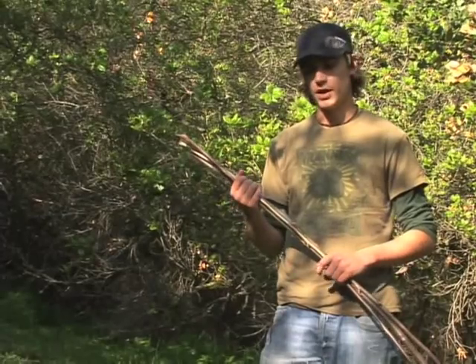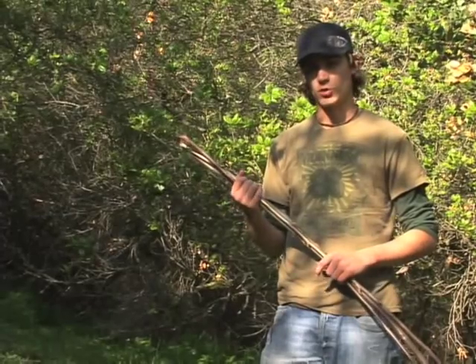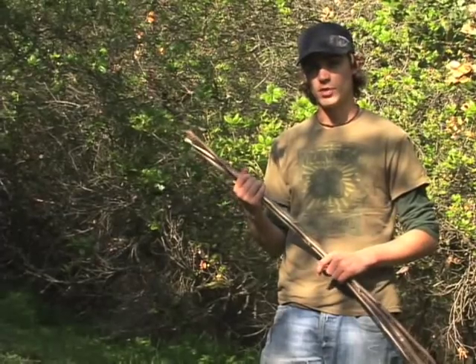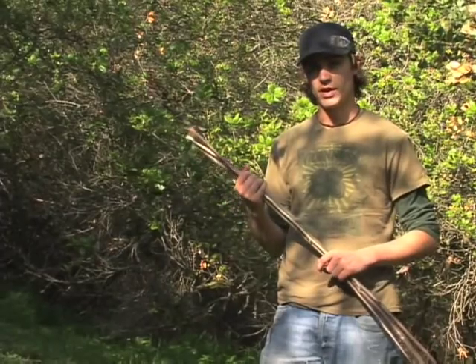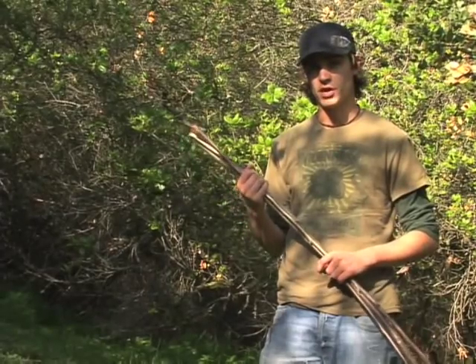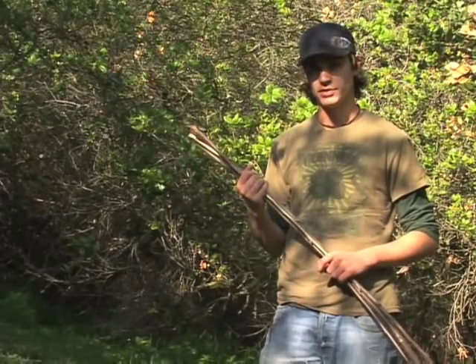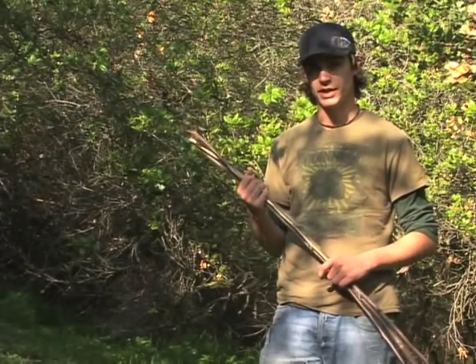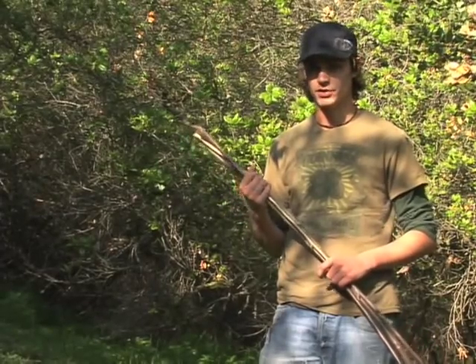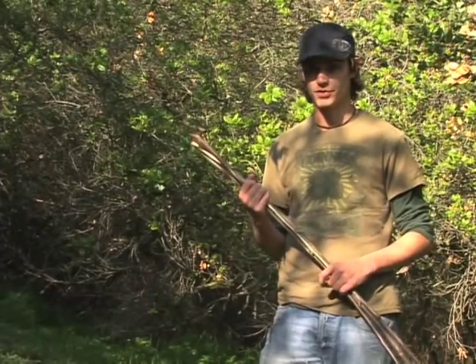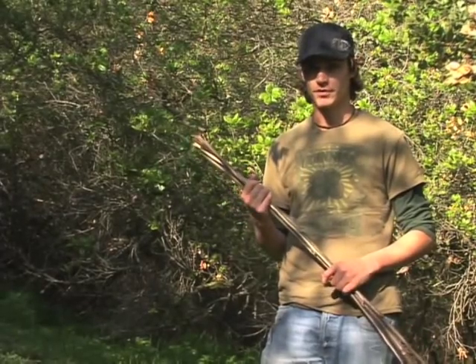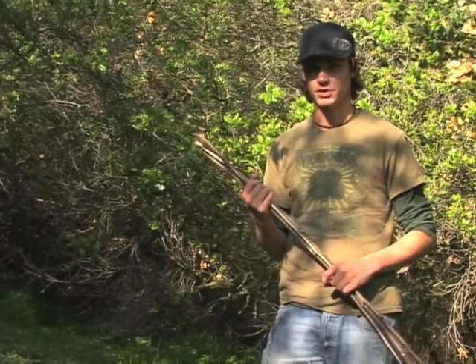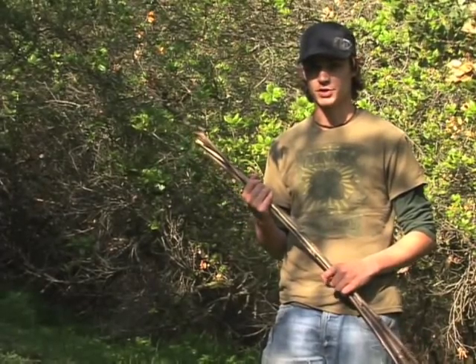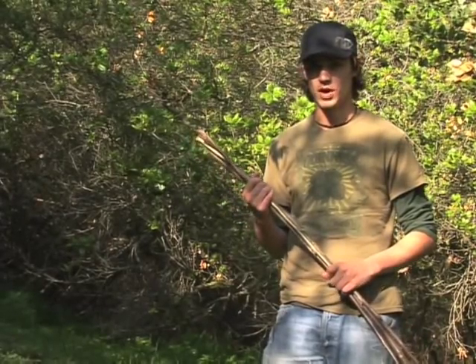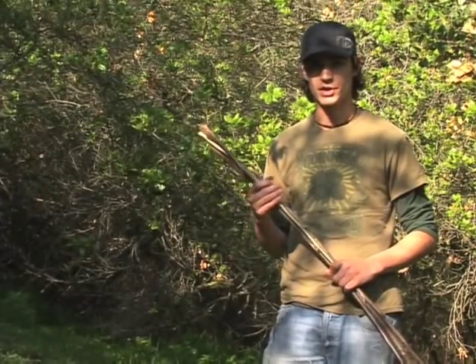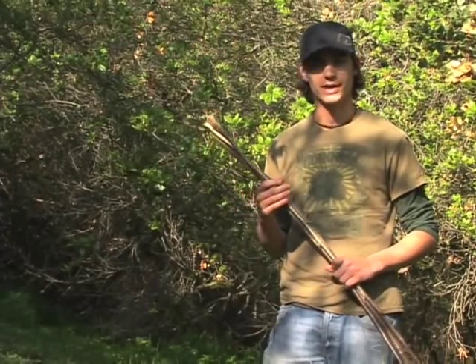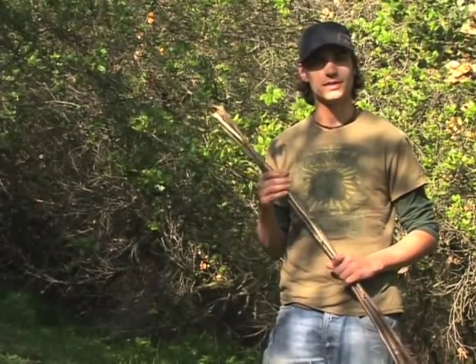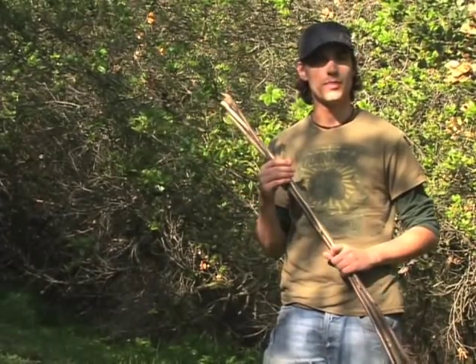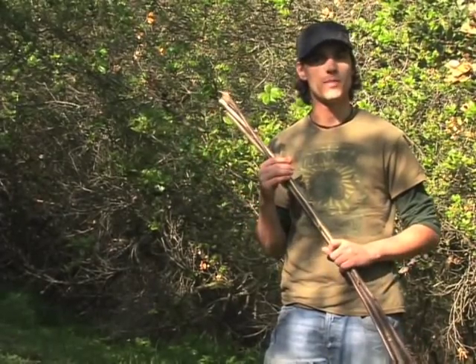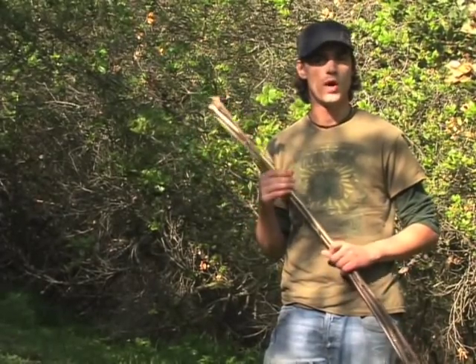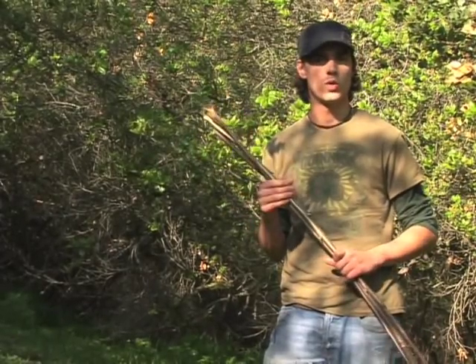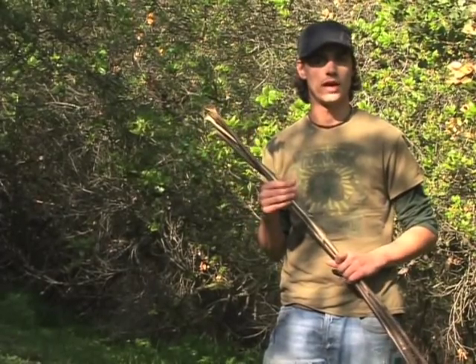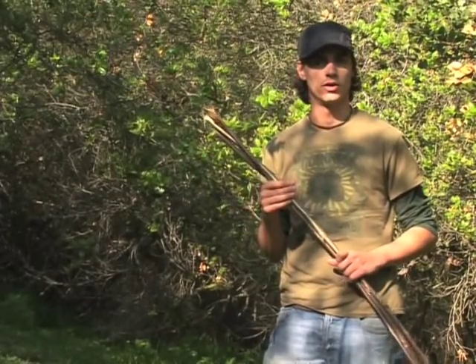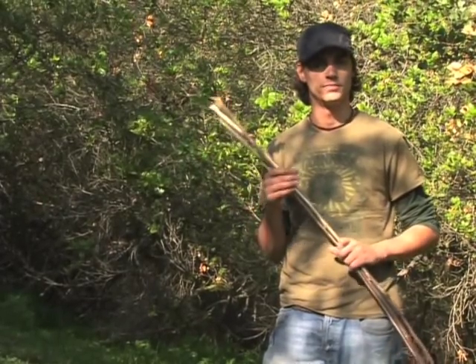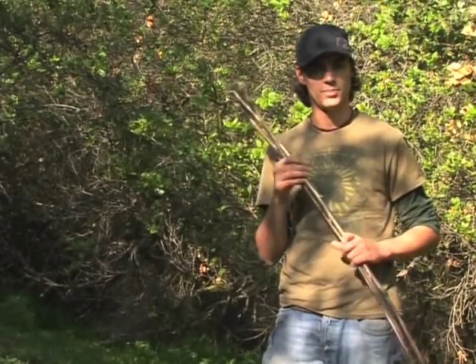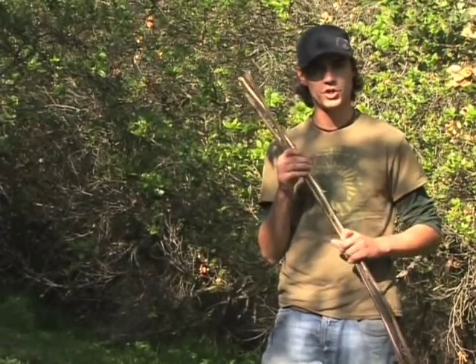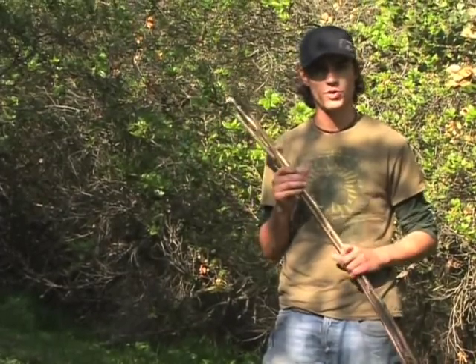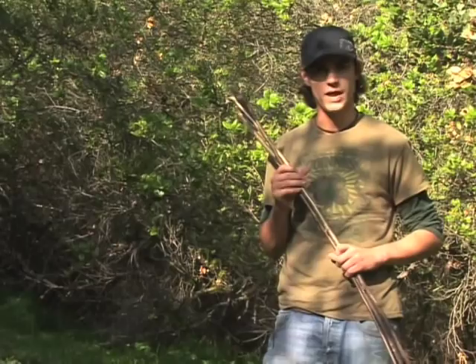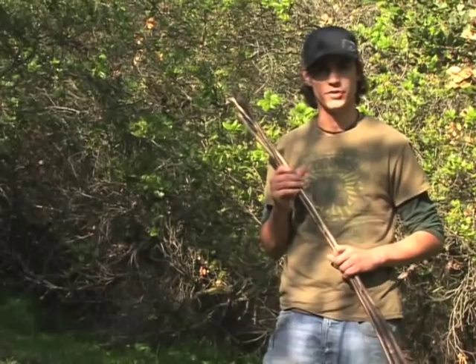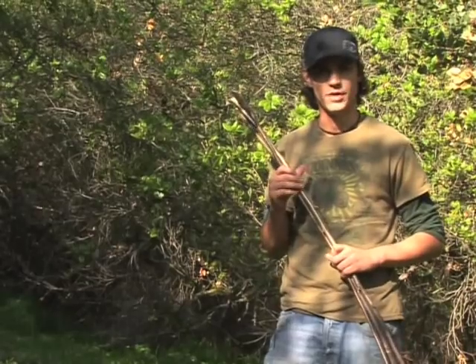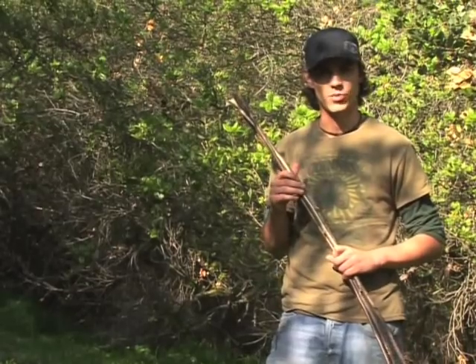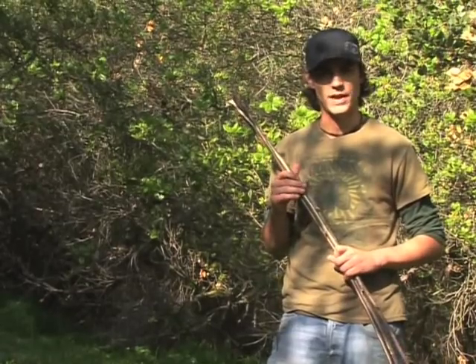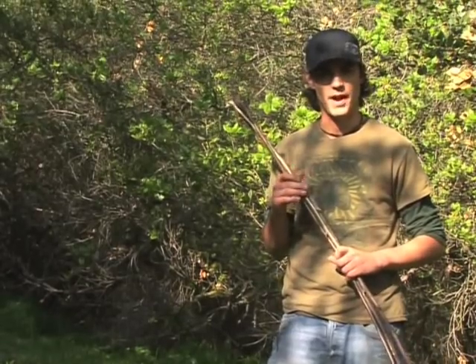A great way of hunting in a survival situation is to make a bow and arrow. I'm going to show you how to do that right now.